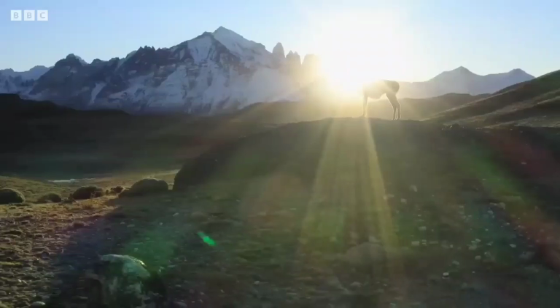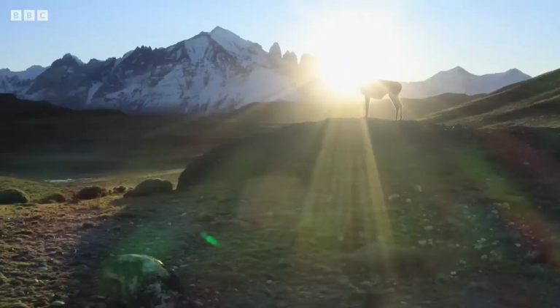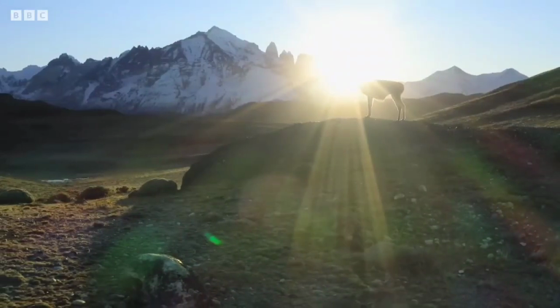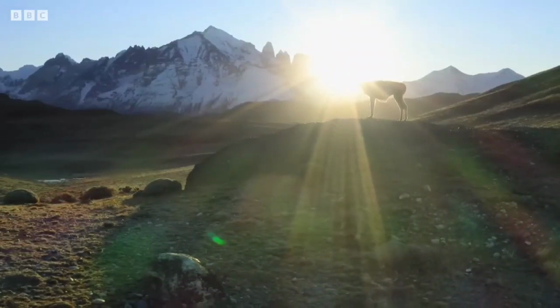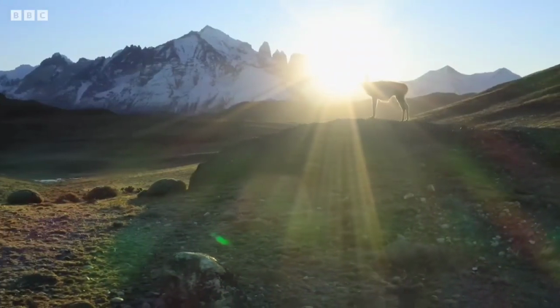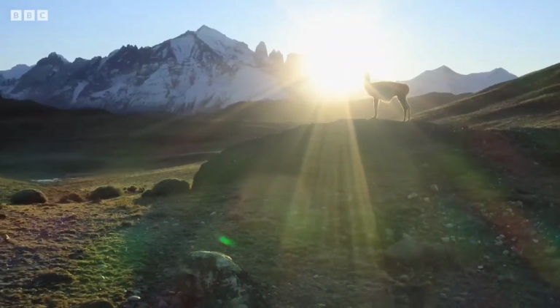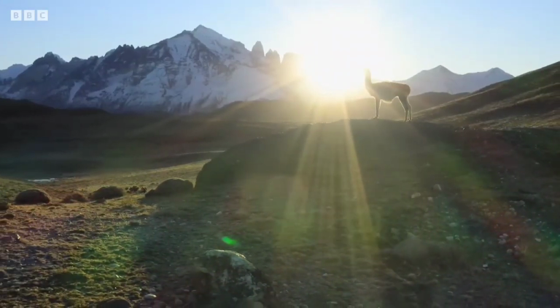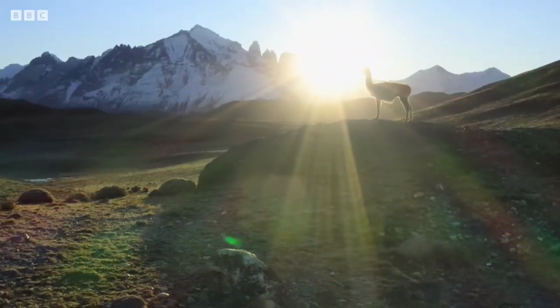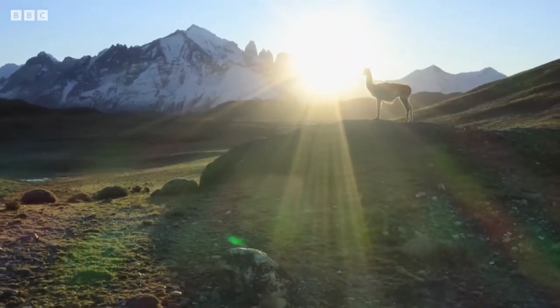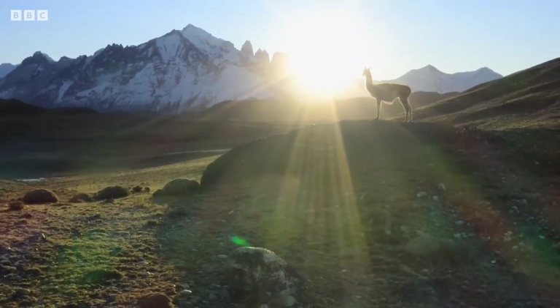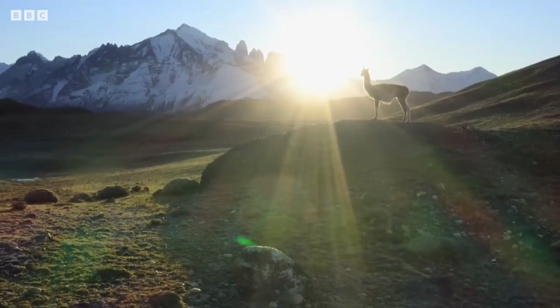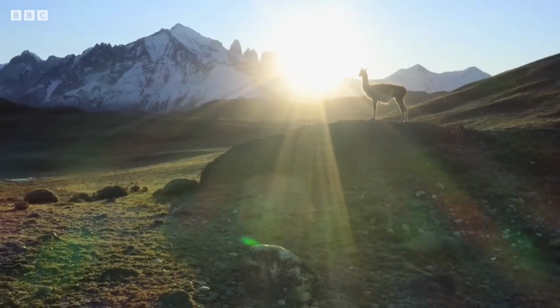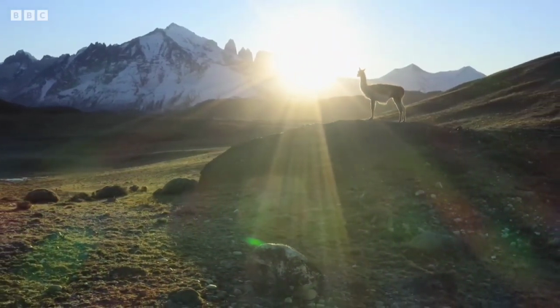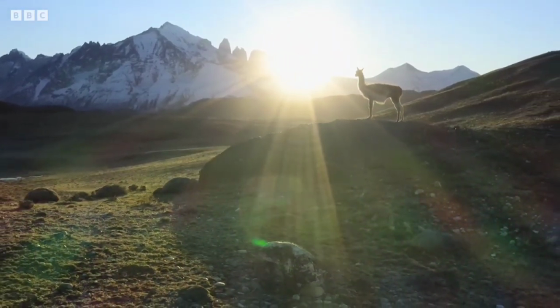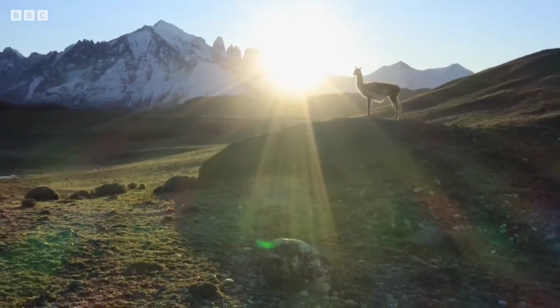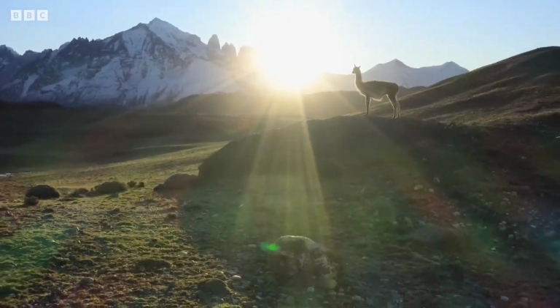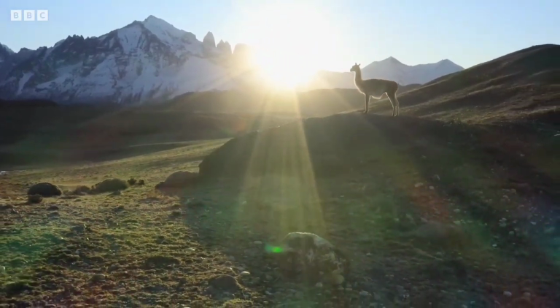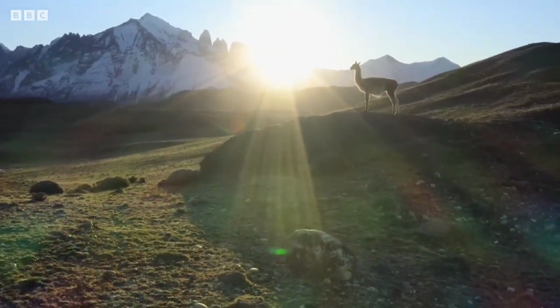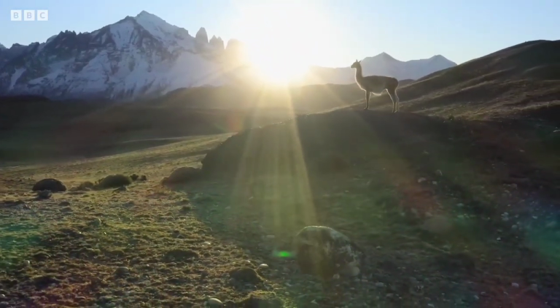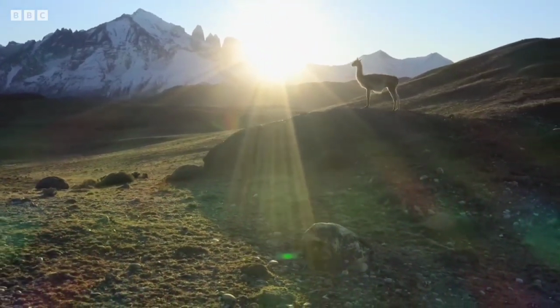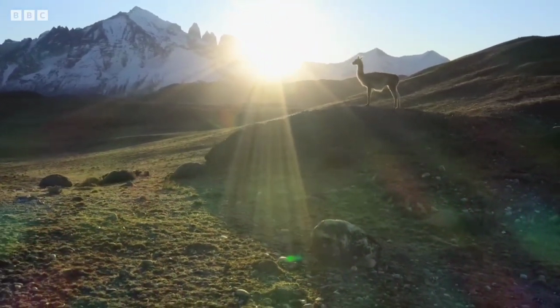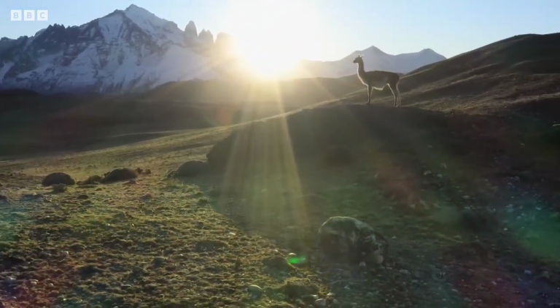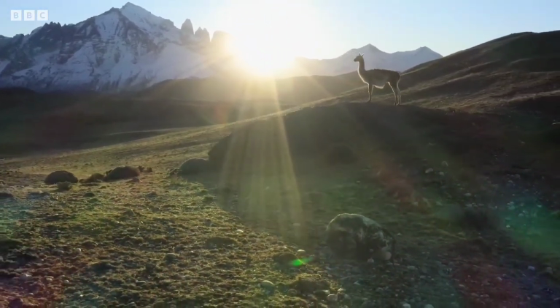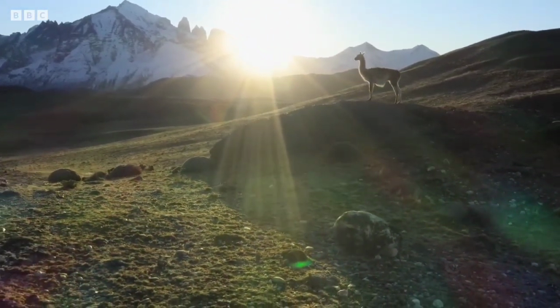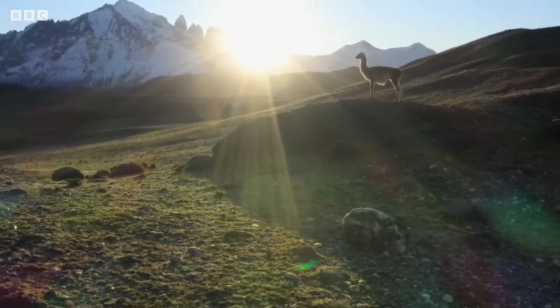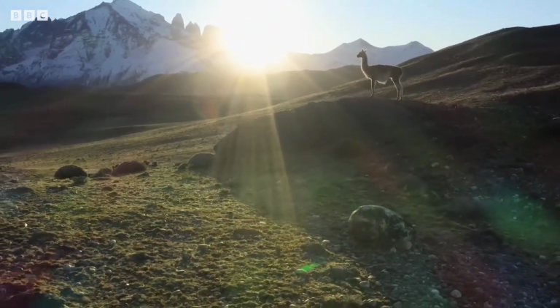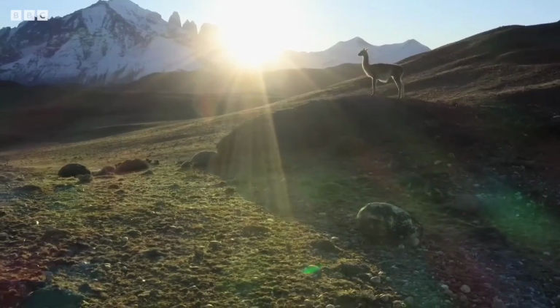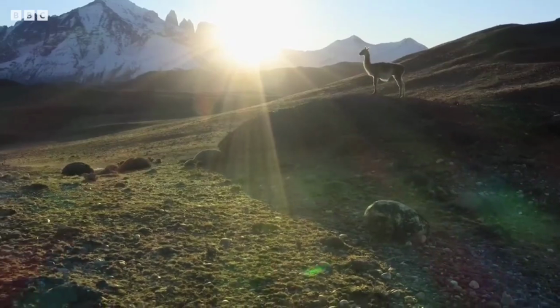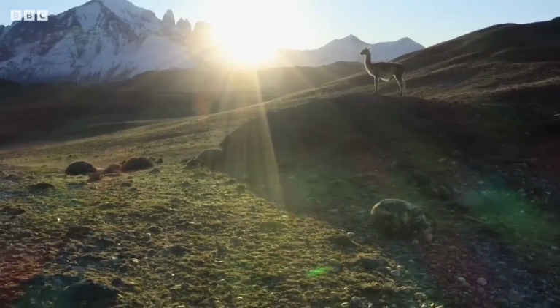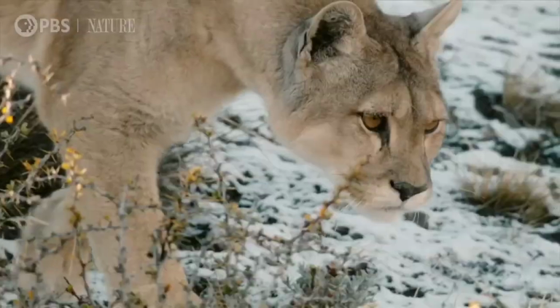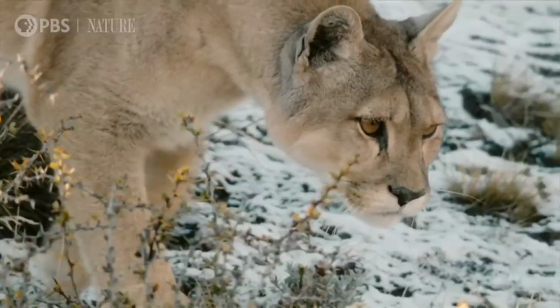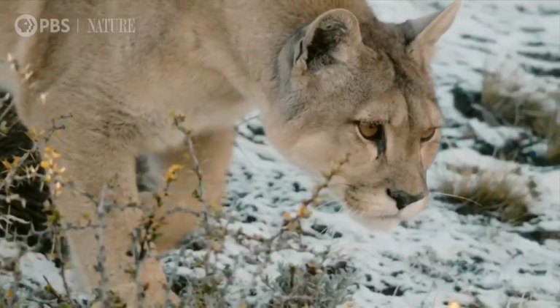Welcome everyone to another video on my channel Discovery of Curiosity. In this video, our topic is puma versus cheetah — who will win?